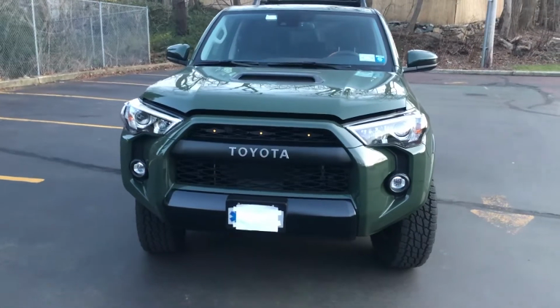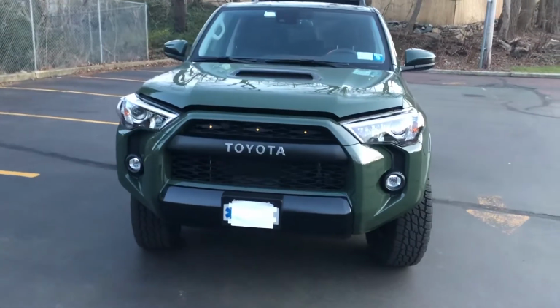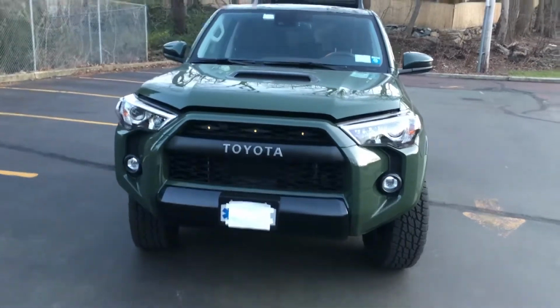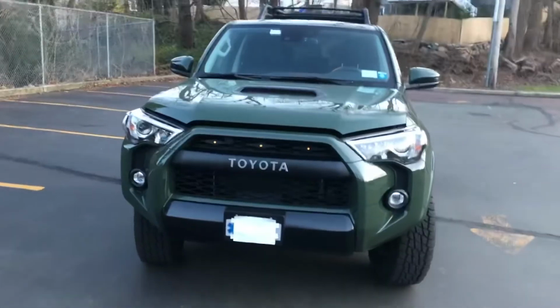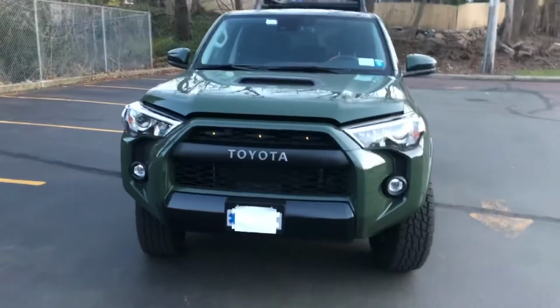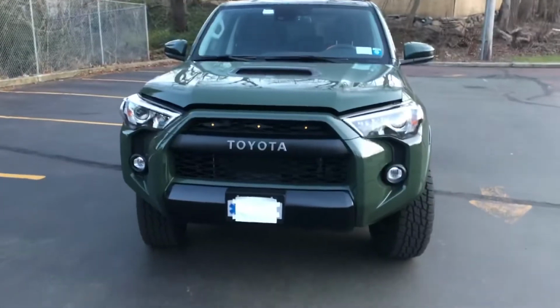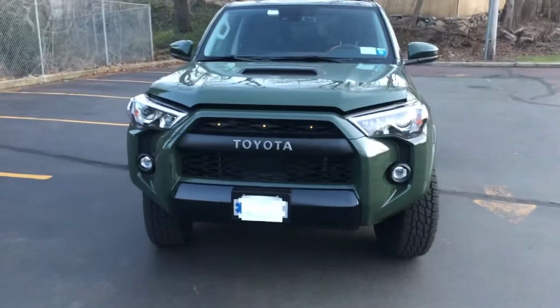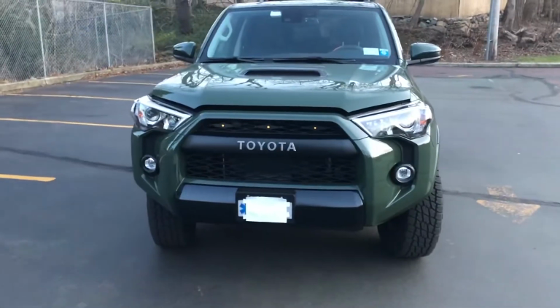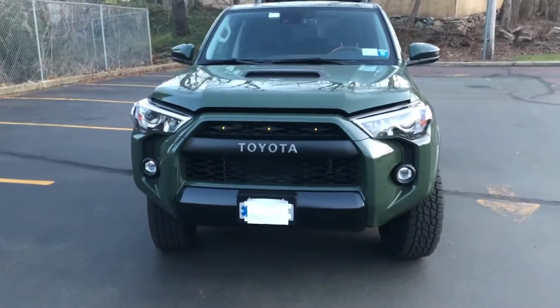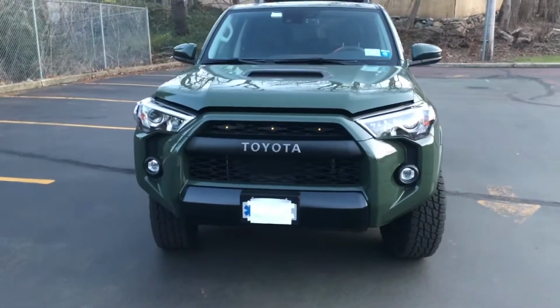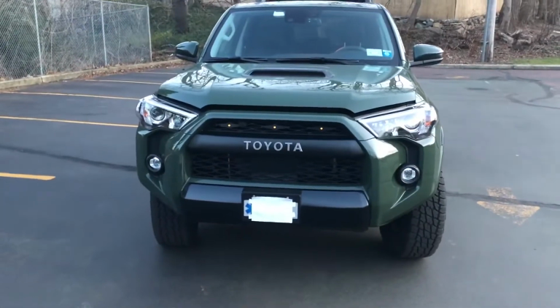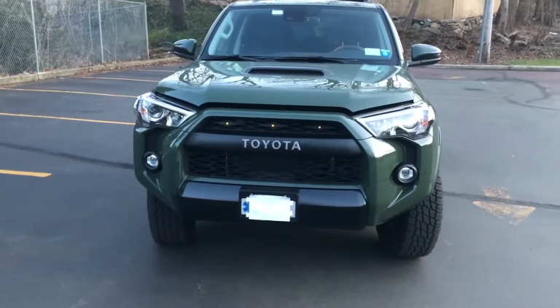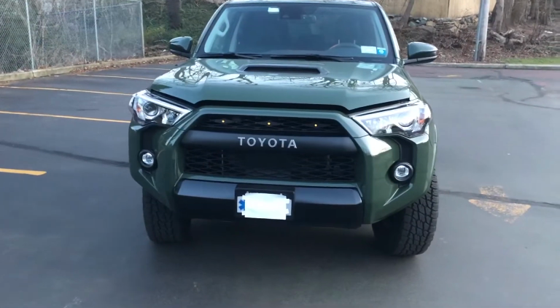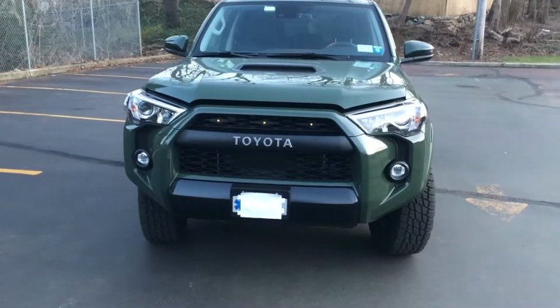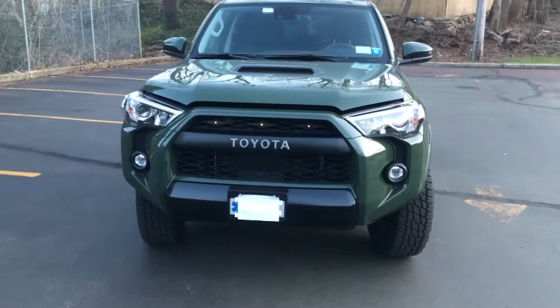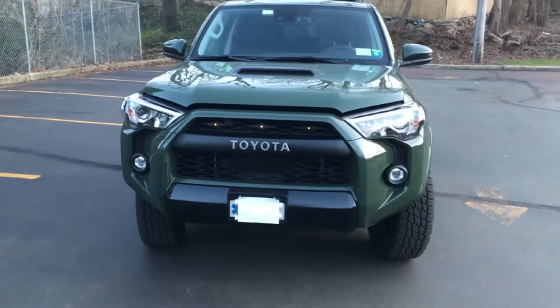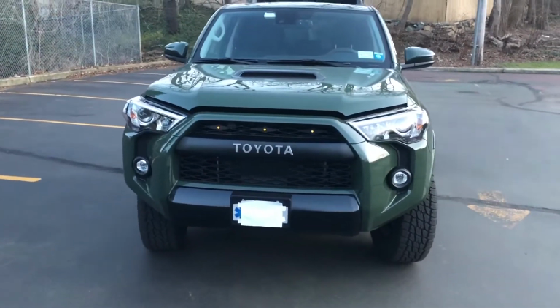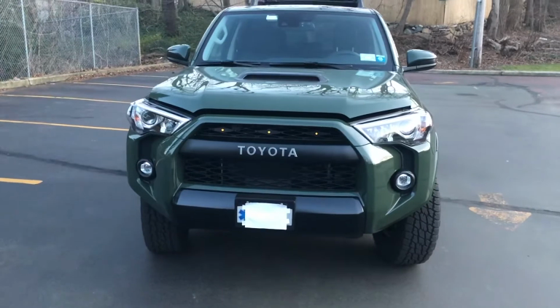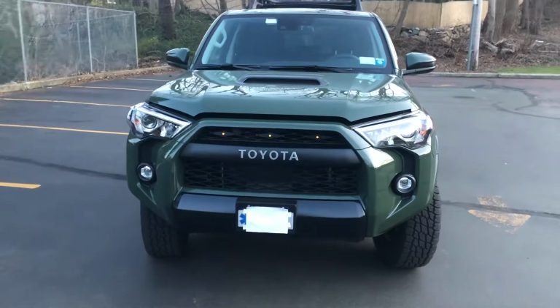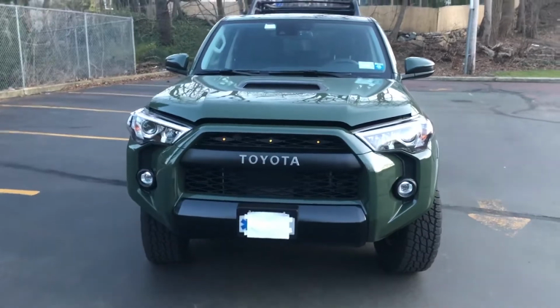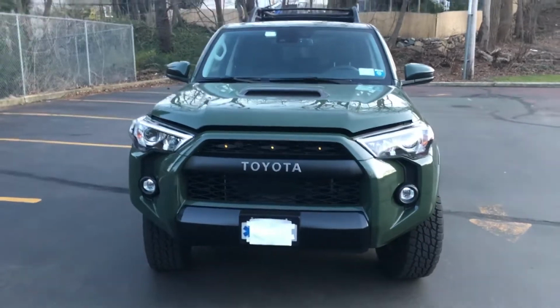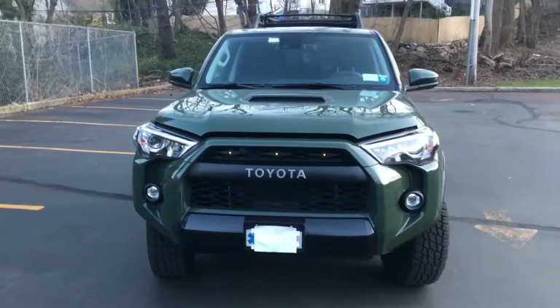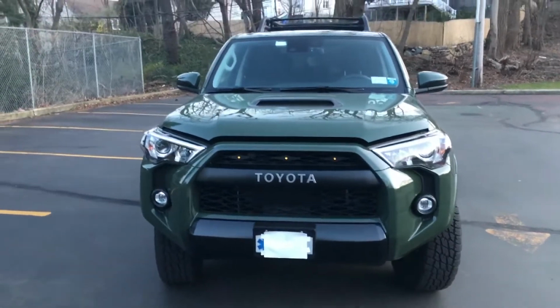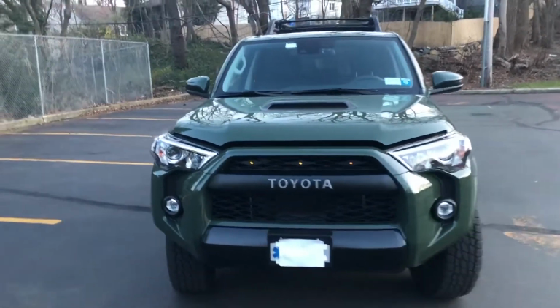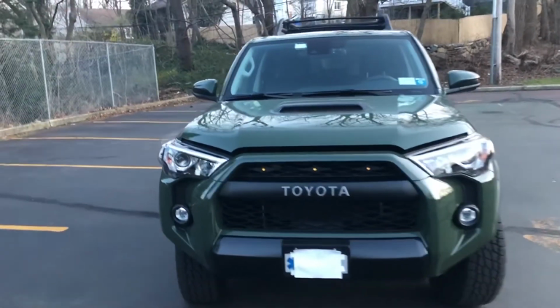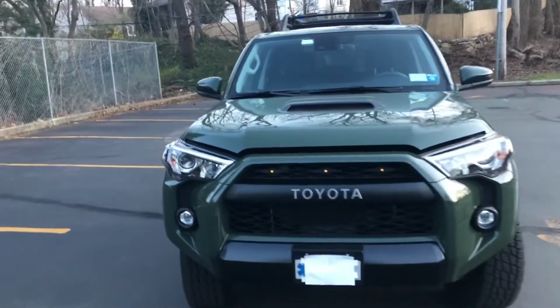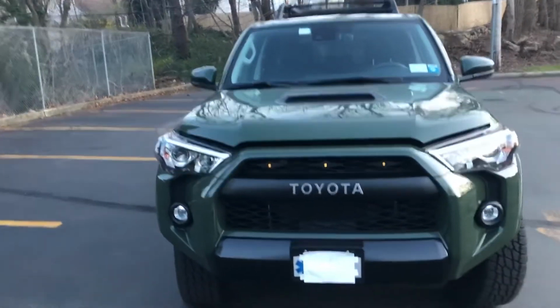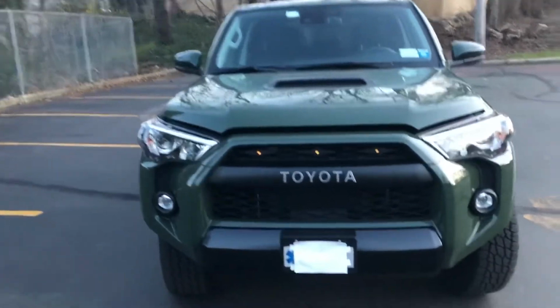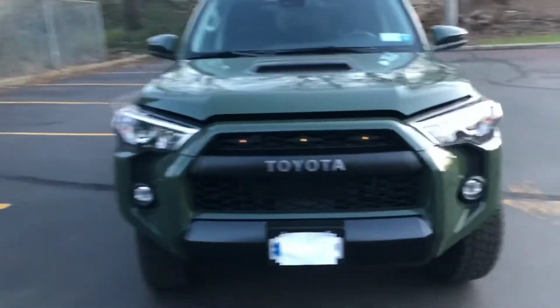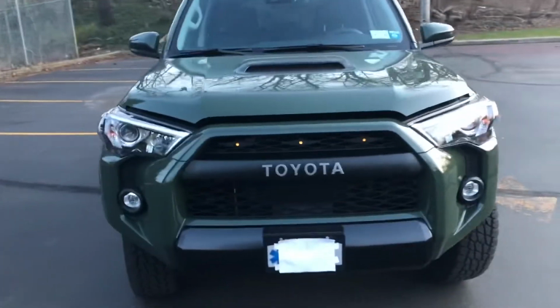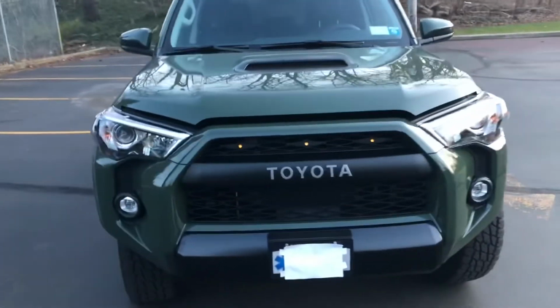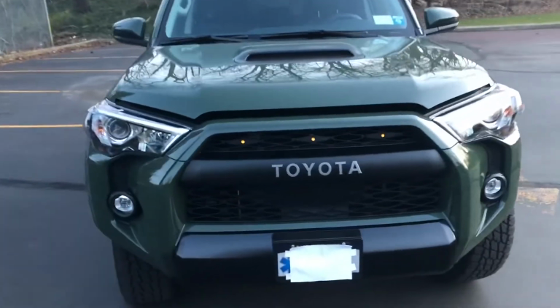Tactical Prepper here. This review is going to be about these grille lights. As you can see, I've got the hood popped. I will be opening the hood and we're going to be talking about them.